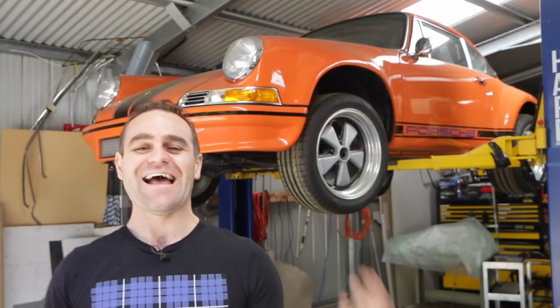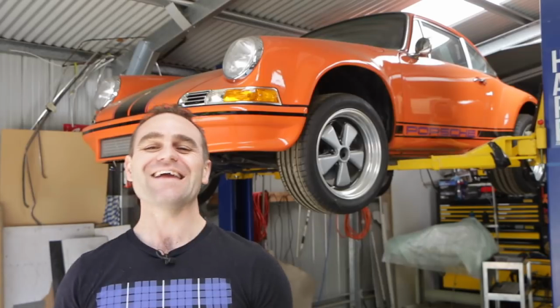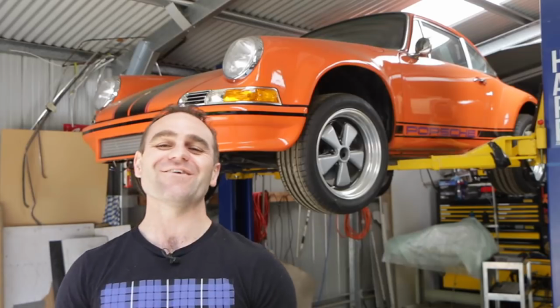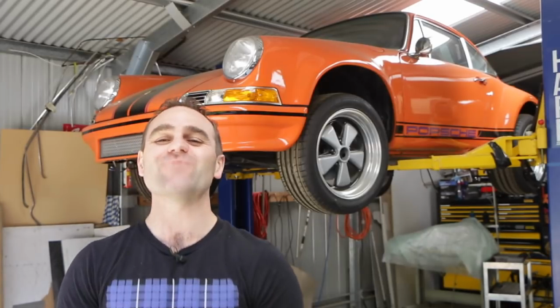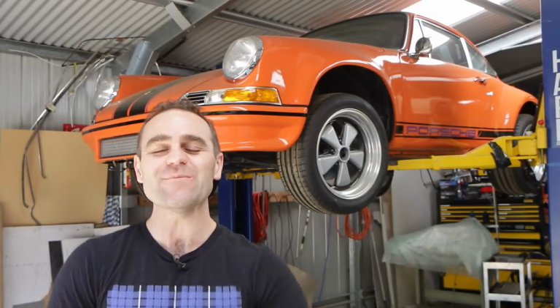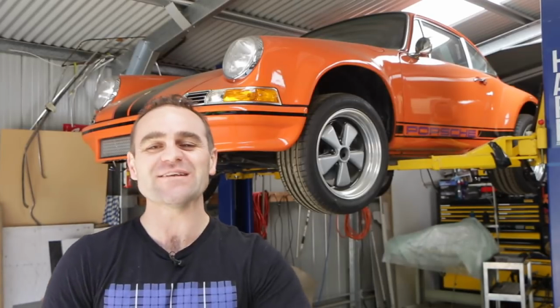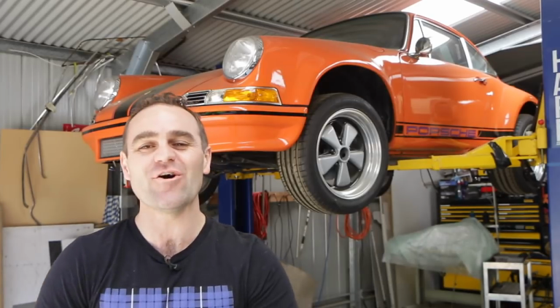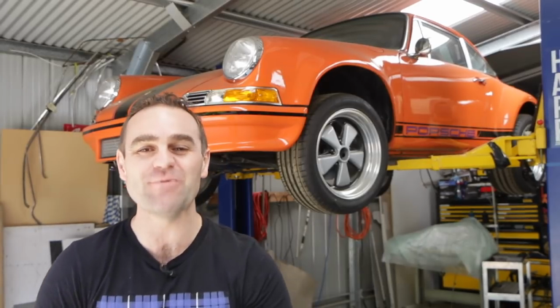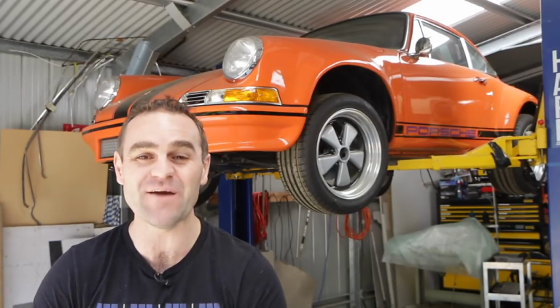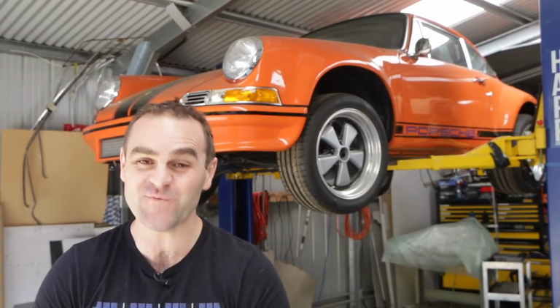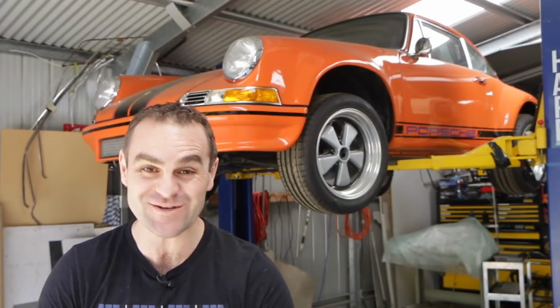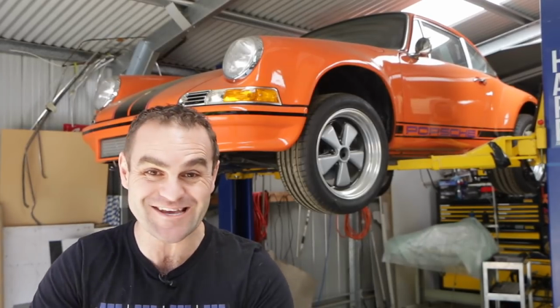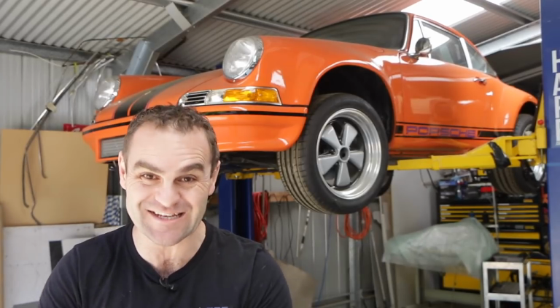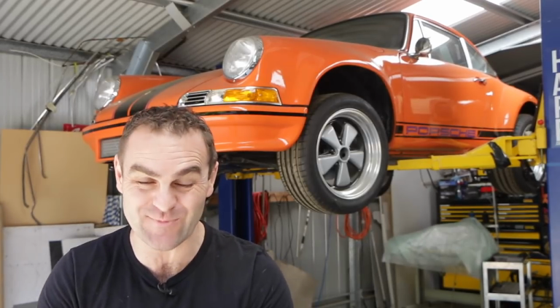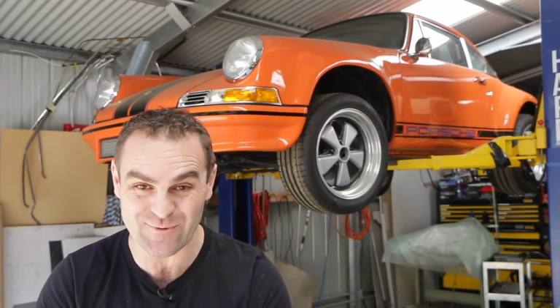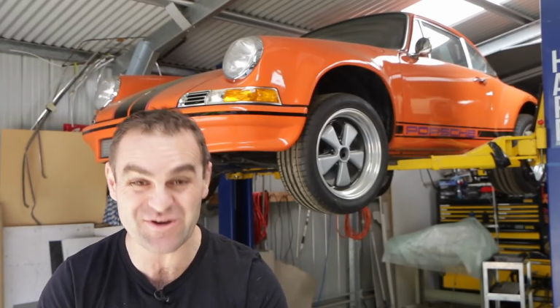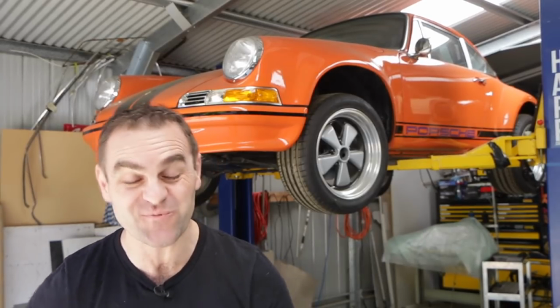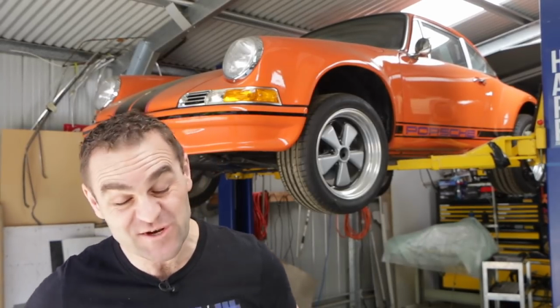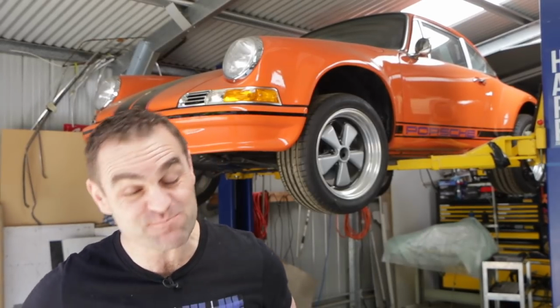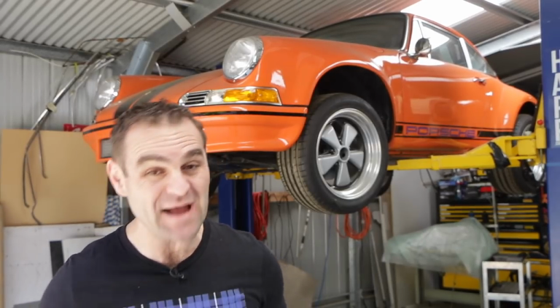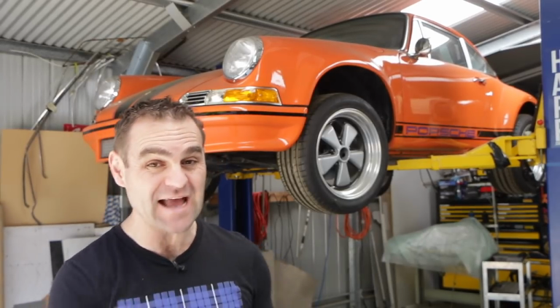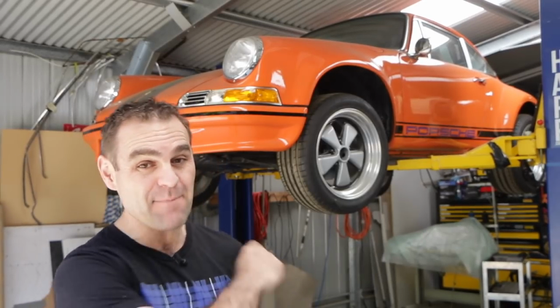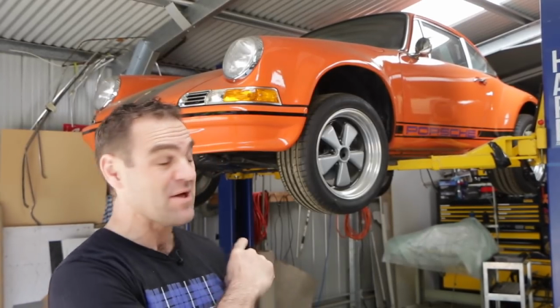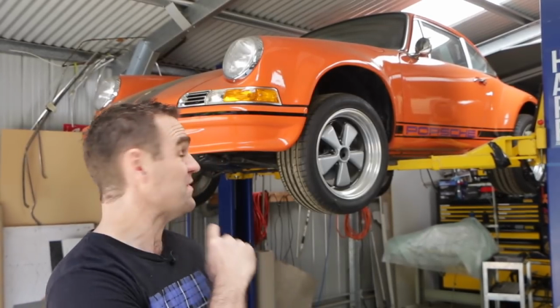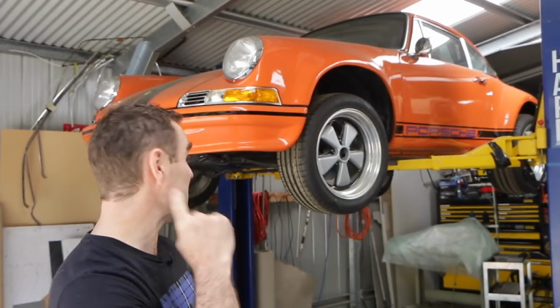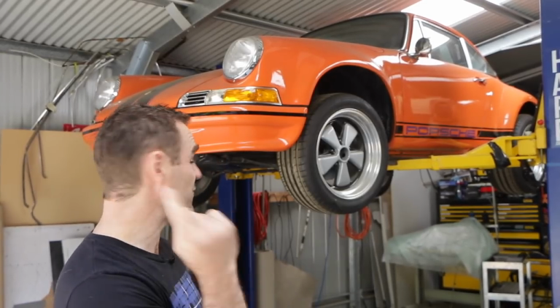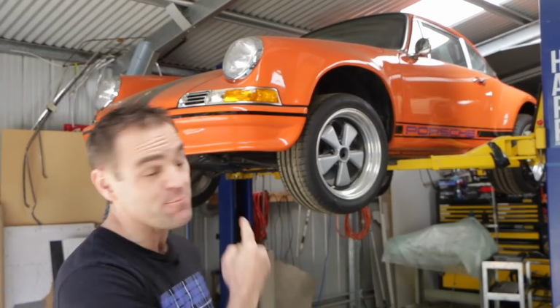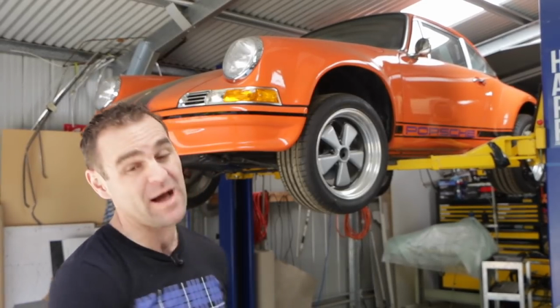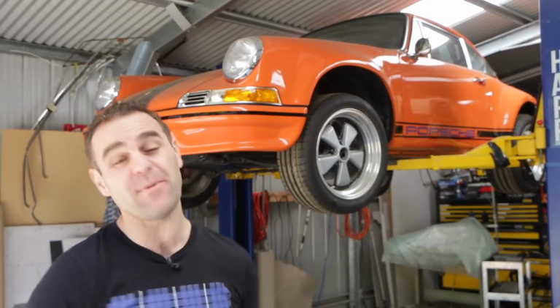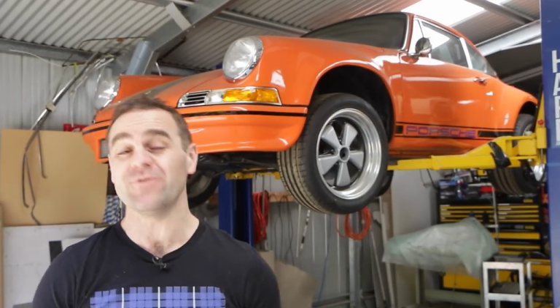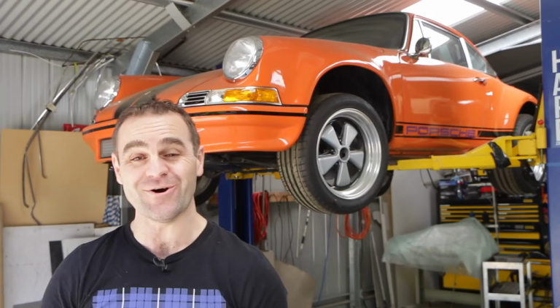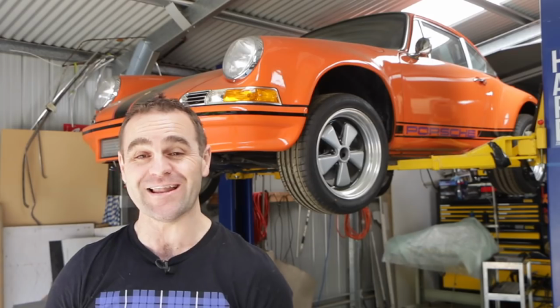Hey guys, welcome back to Homebuilt. First thing this week we're going to finish buttoning up the fuel pump on the 911.